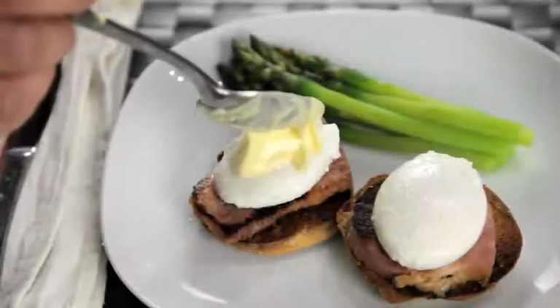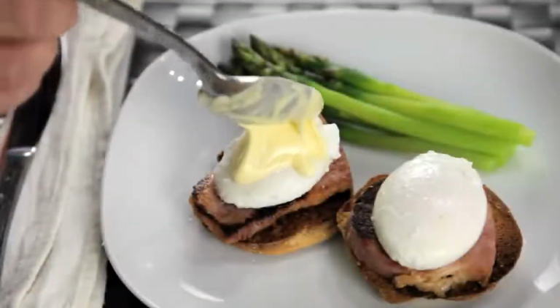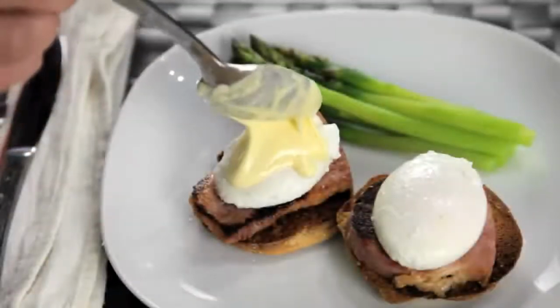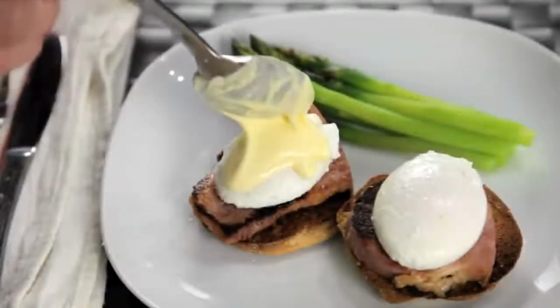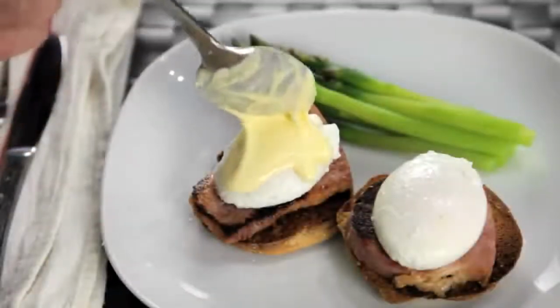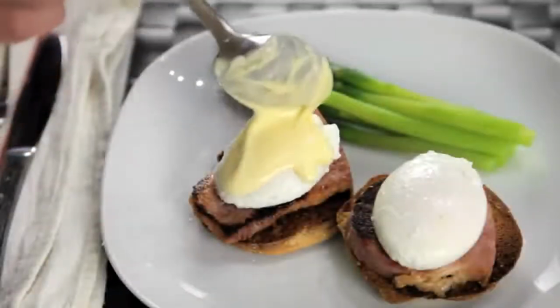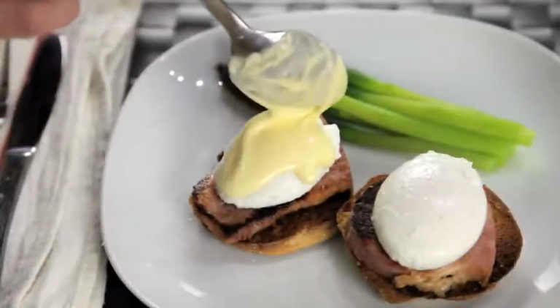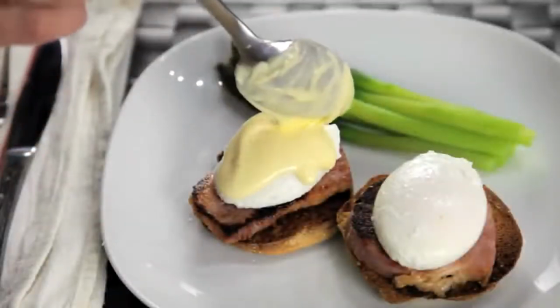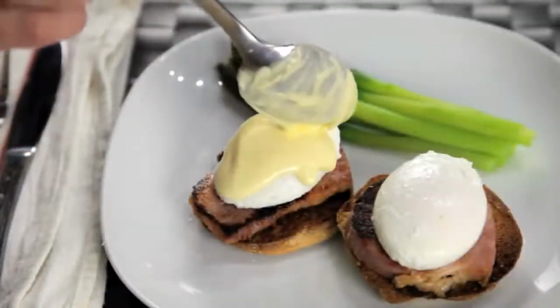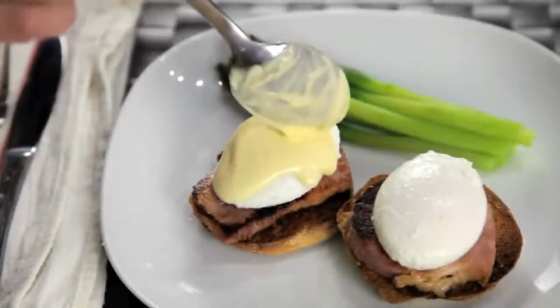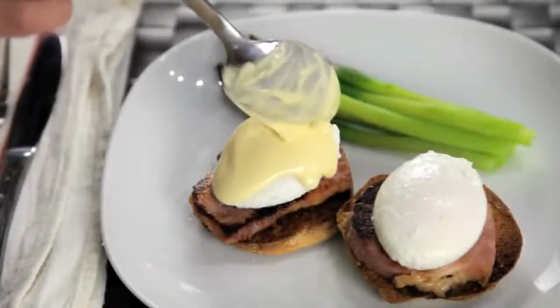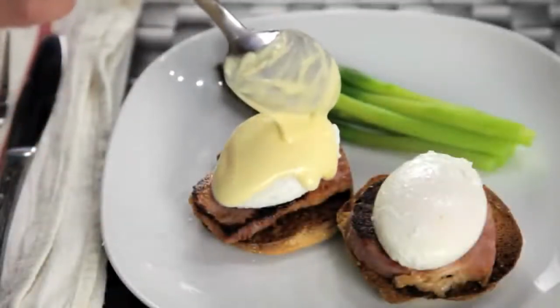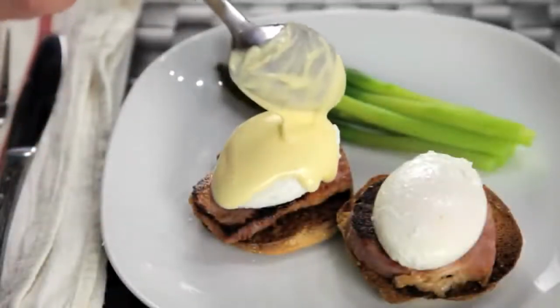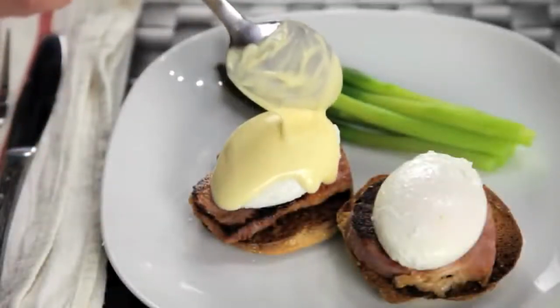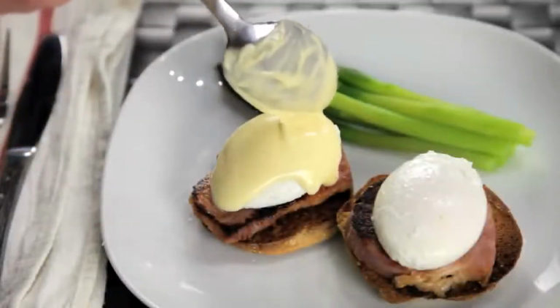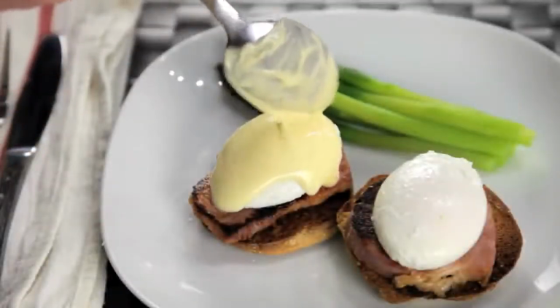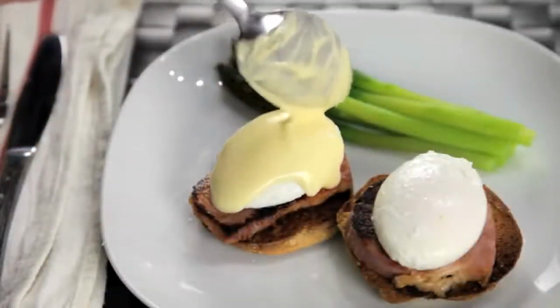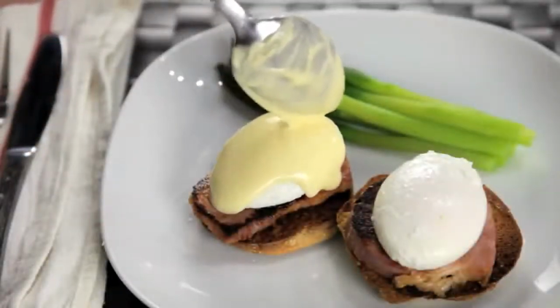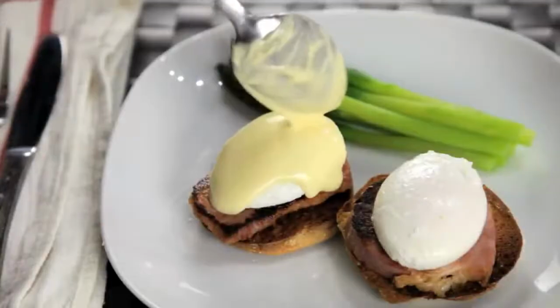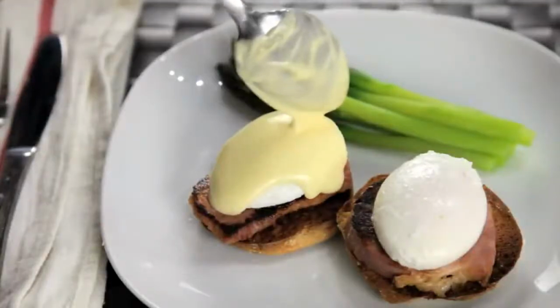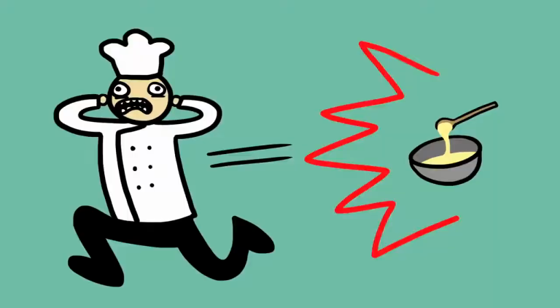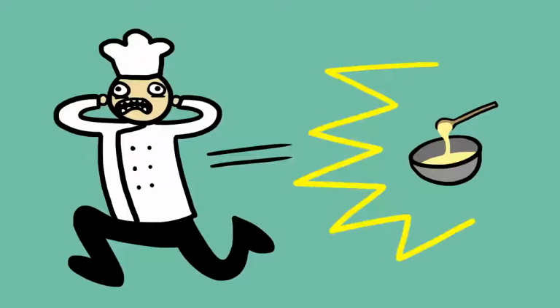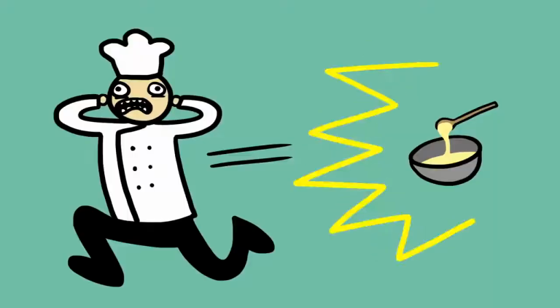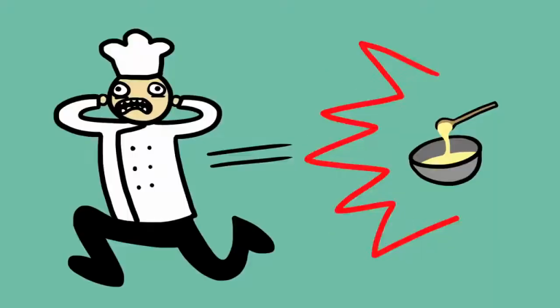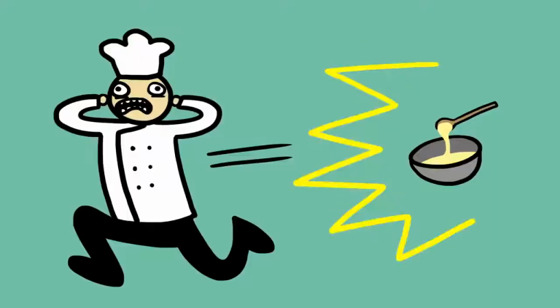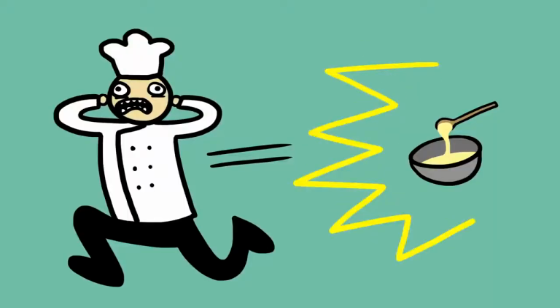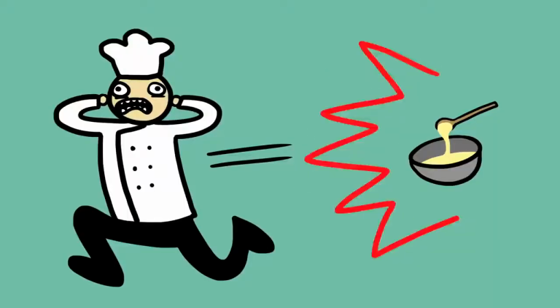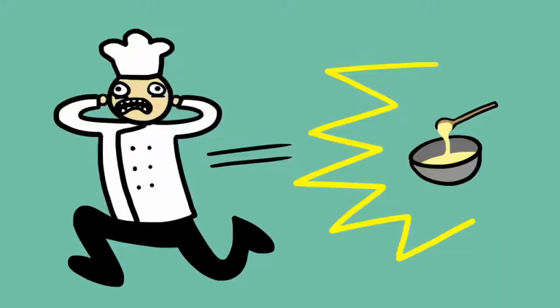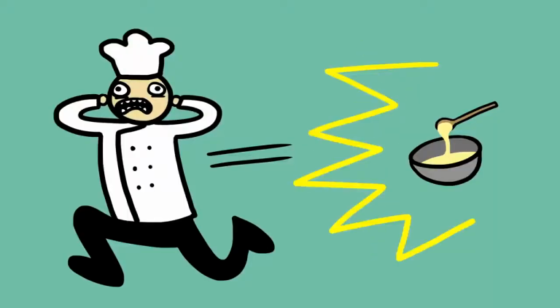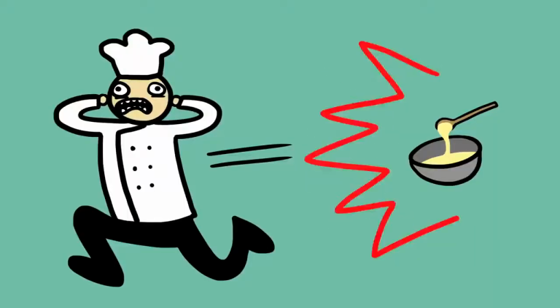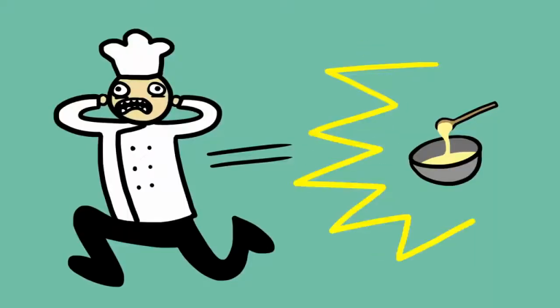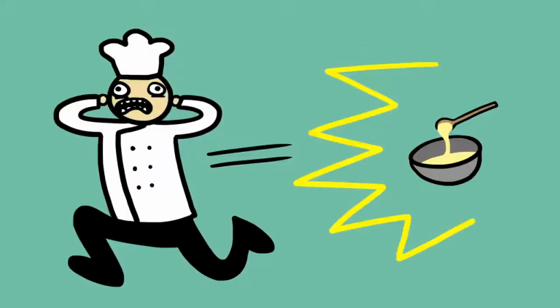If there's one sauce that has a reputation for being difficult, a sauce that strikes fear into the hearts of chefs everywhere, it's hollandaise.